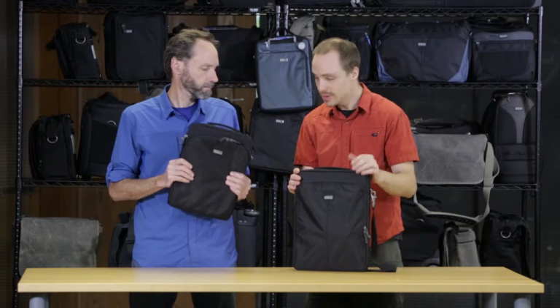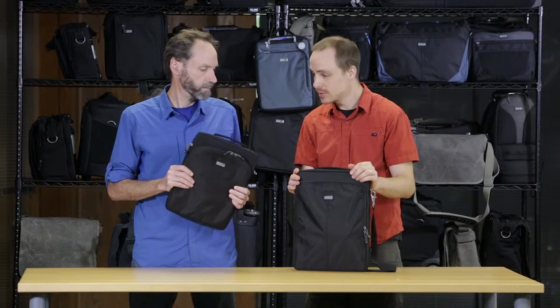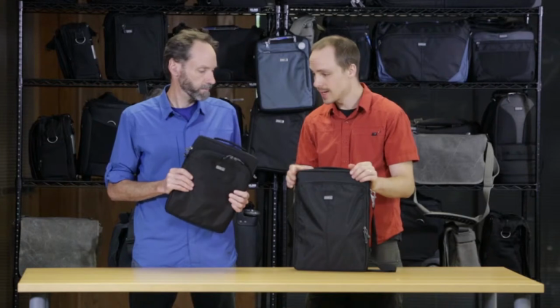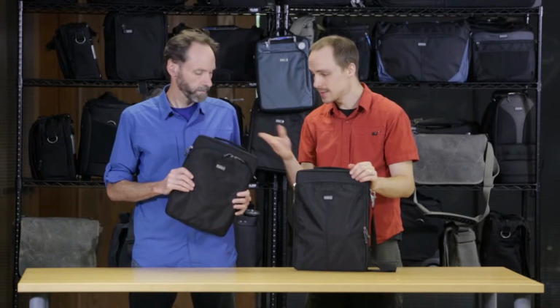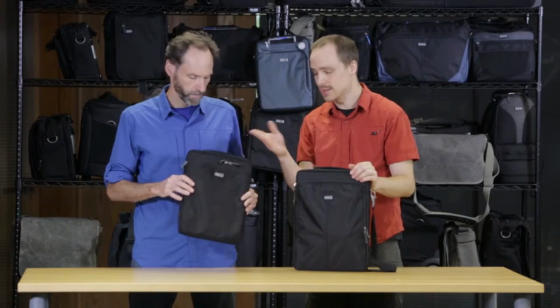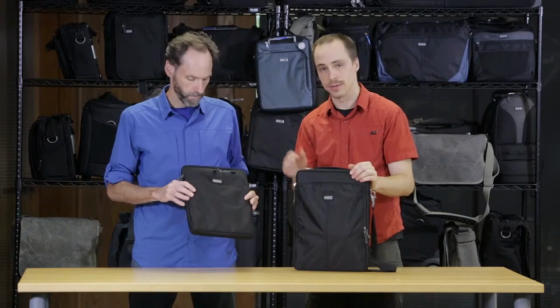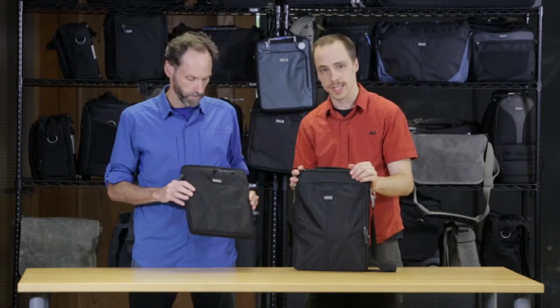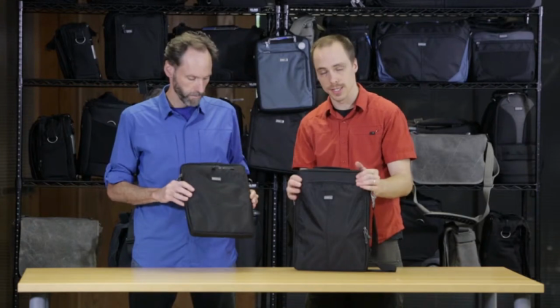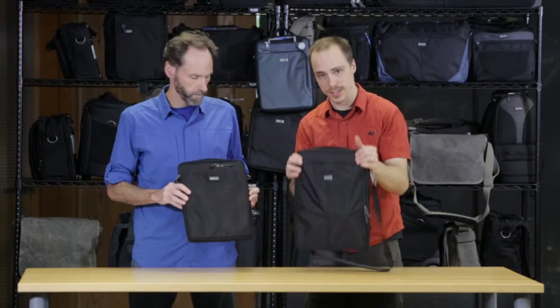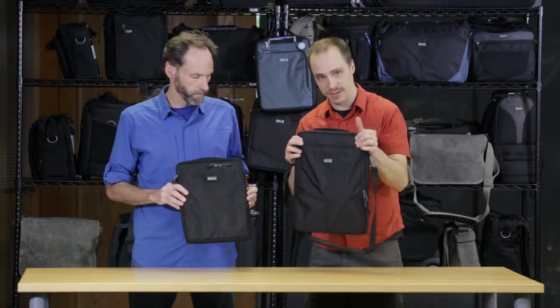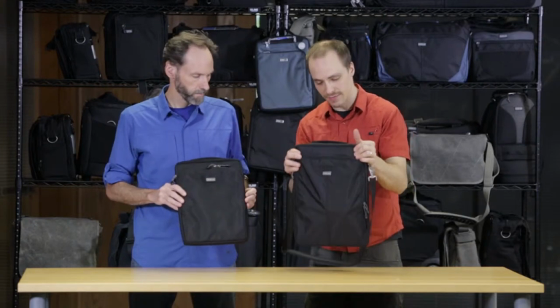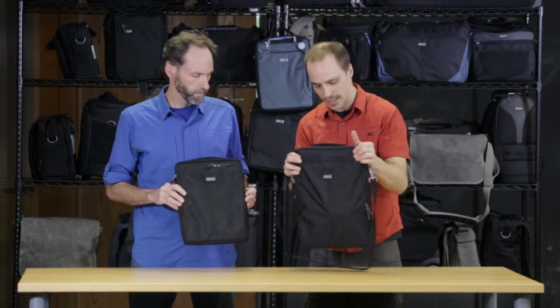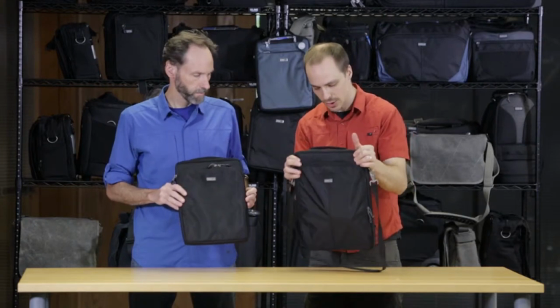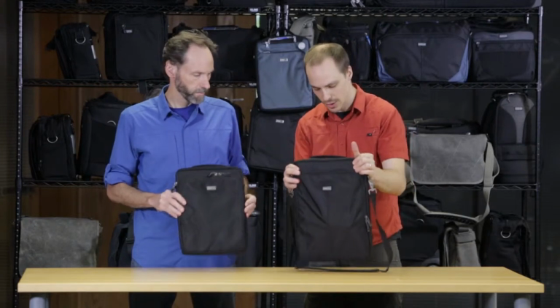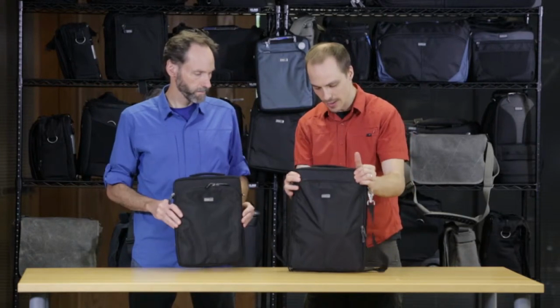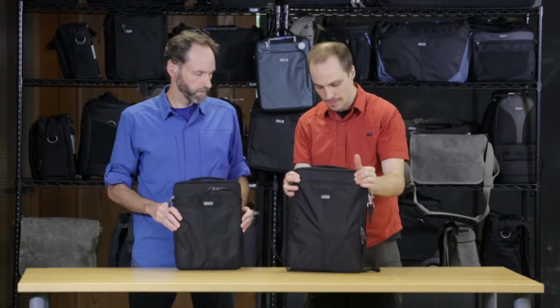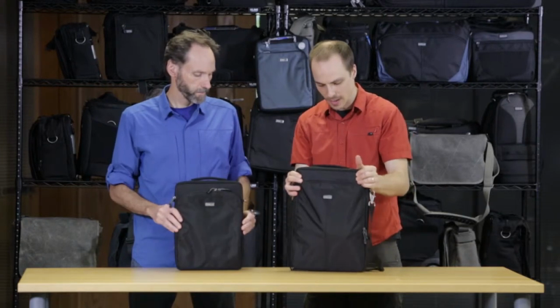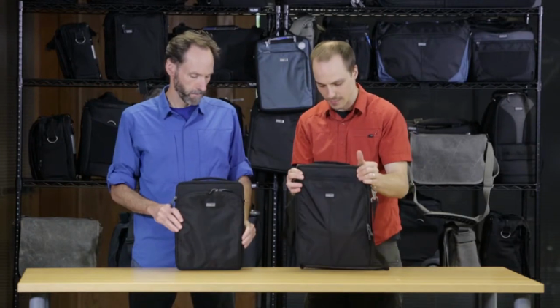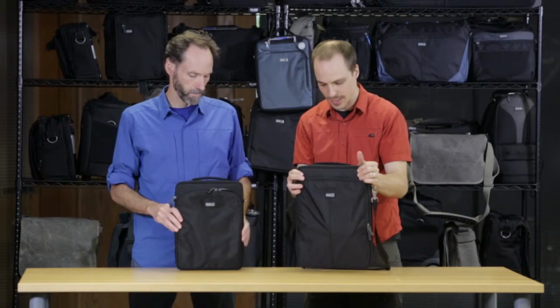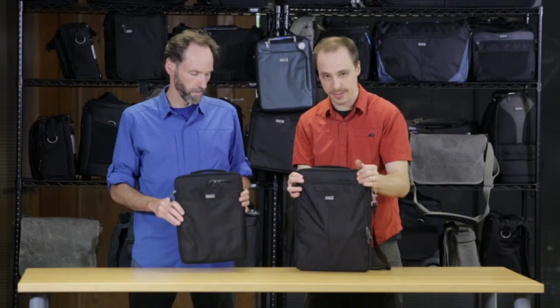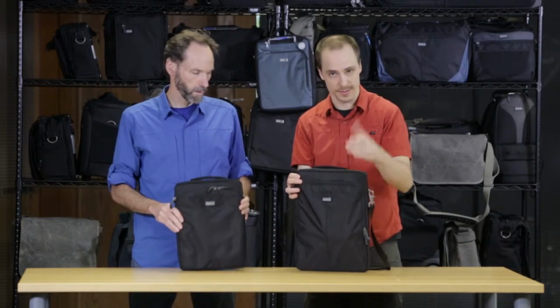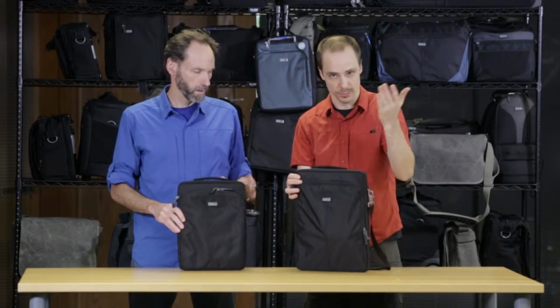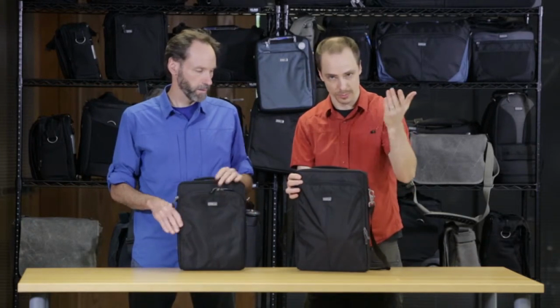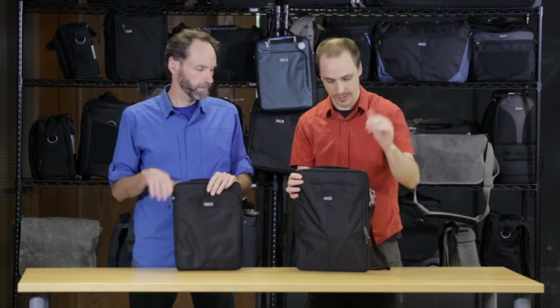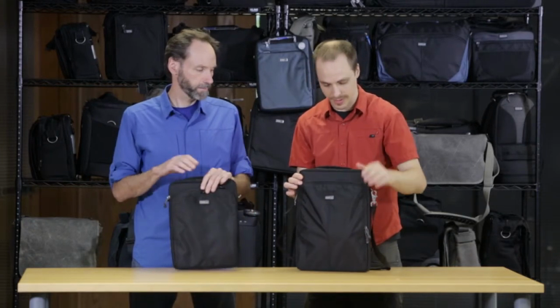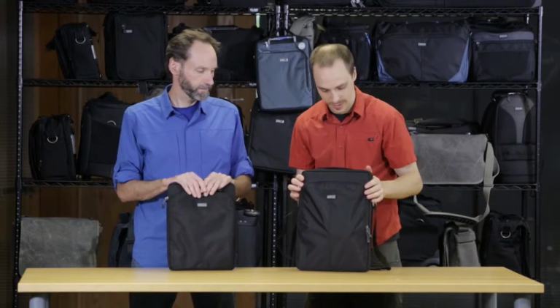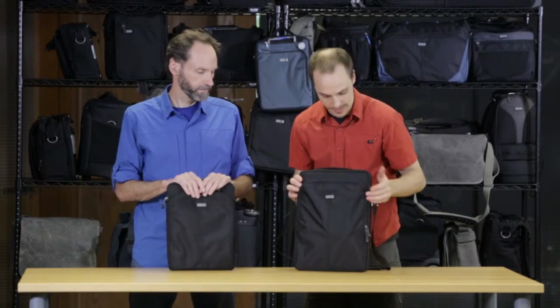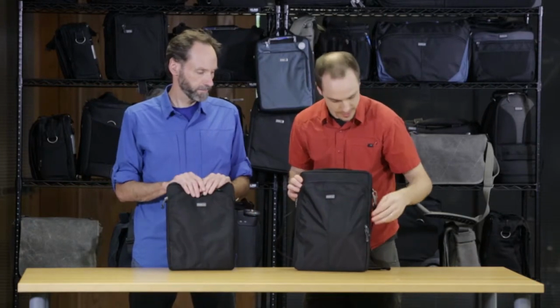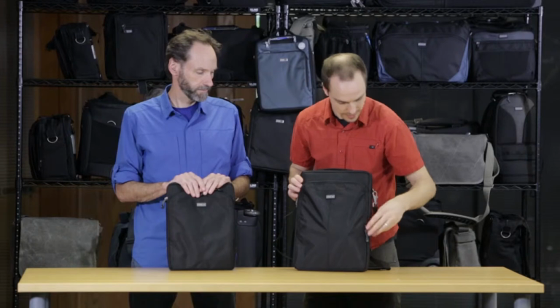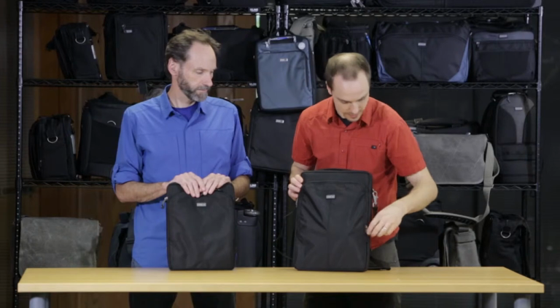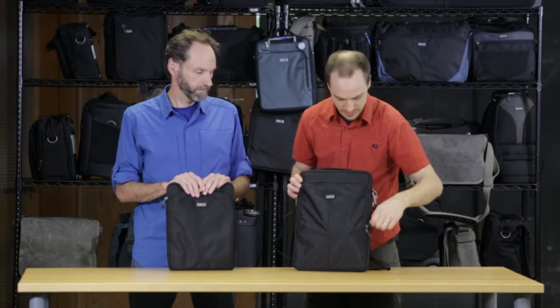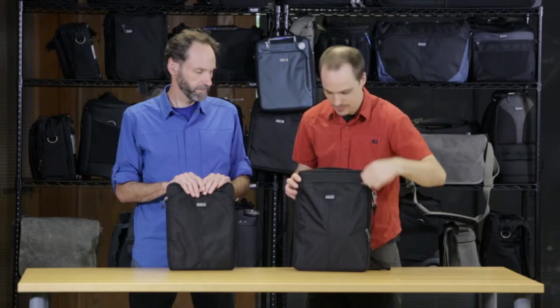We have them in two sizes — this is the 13-inch and this is the 15-inch. Each takes appropriately sized laptops.